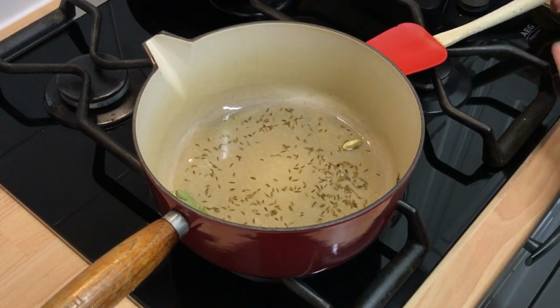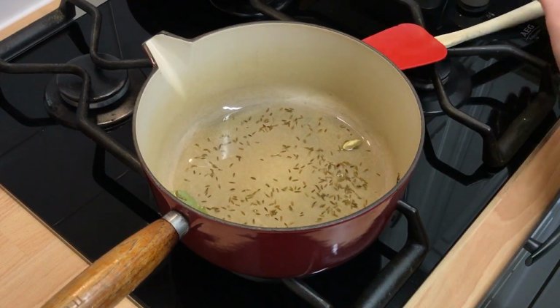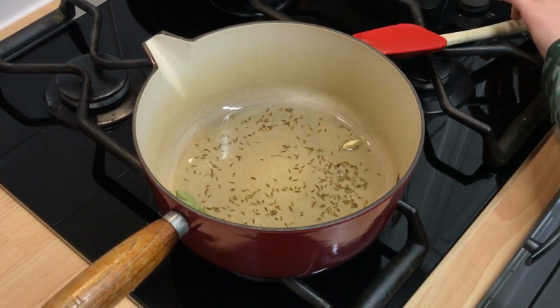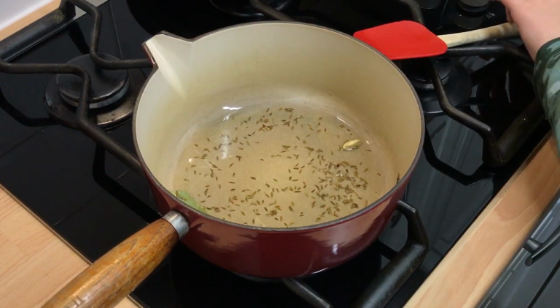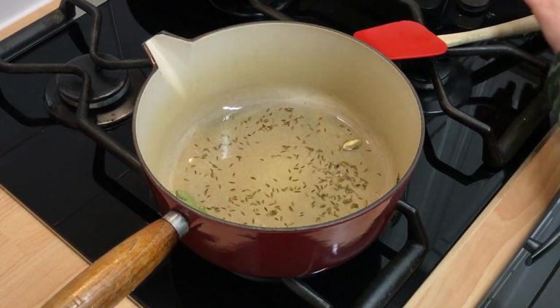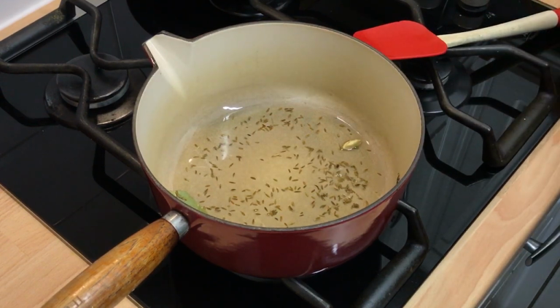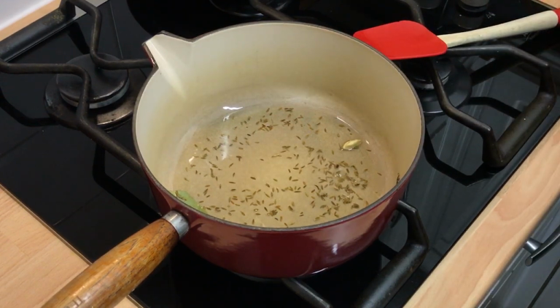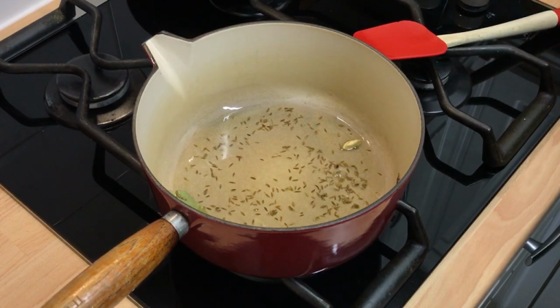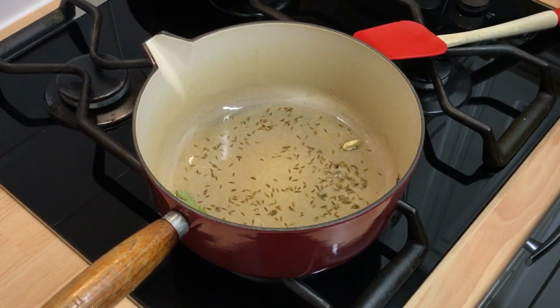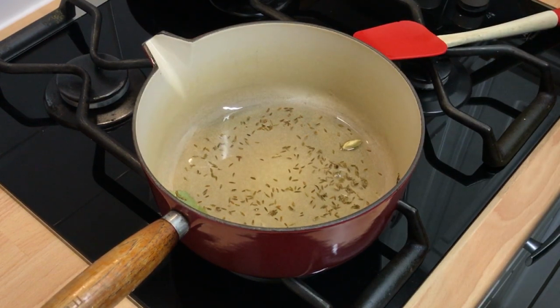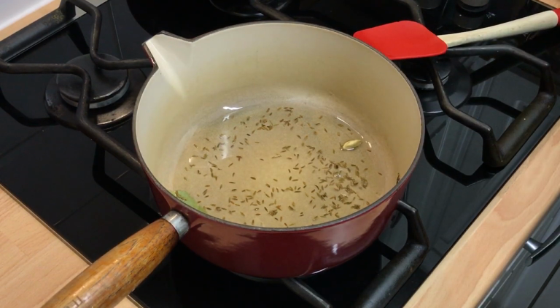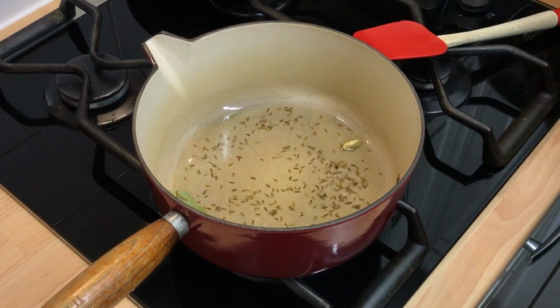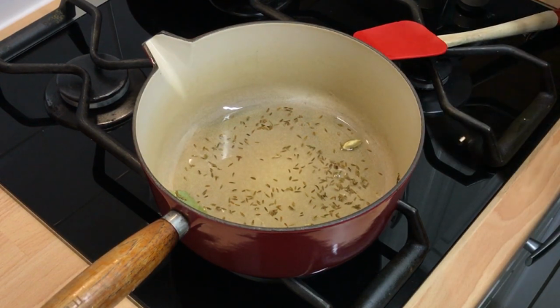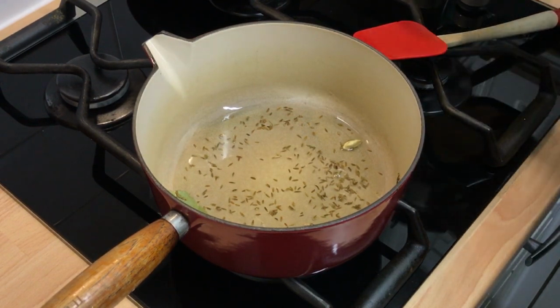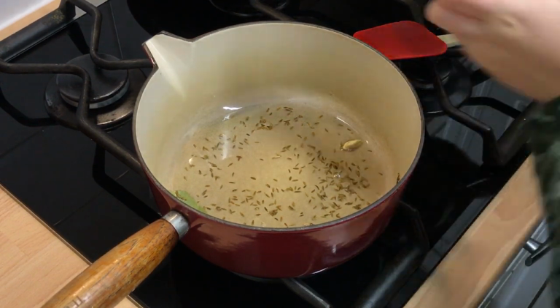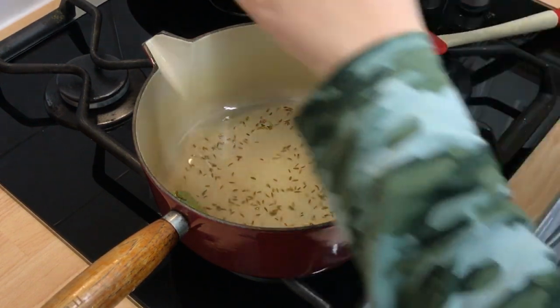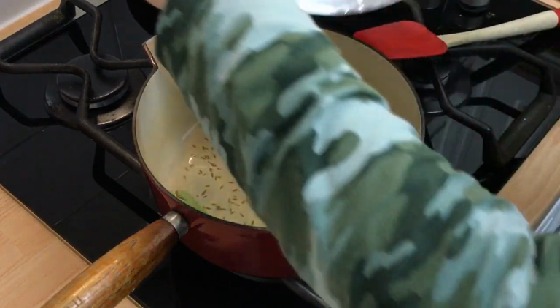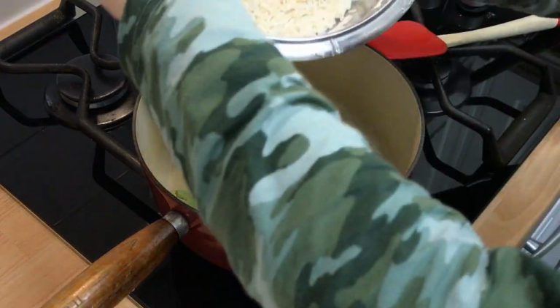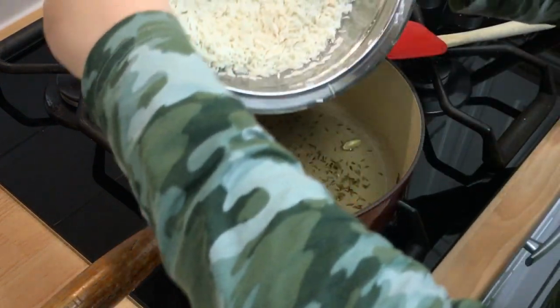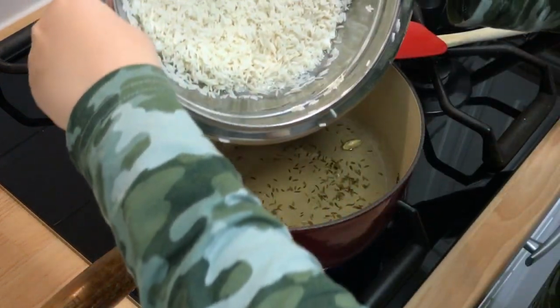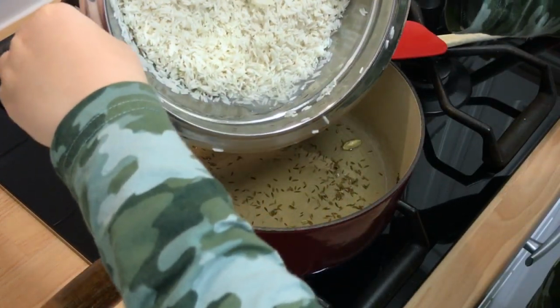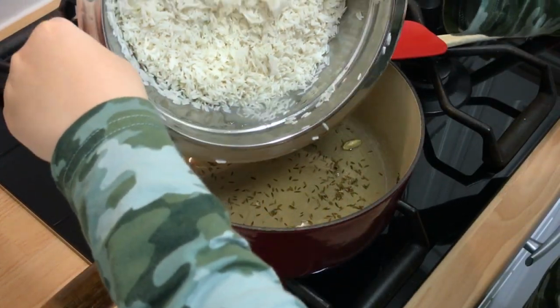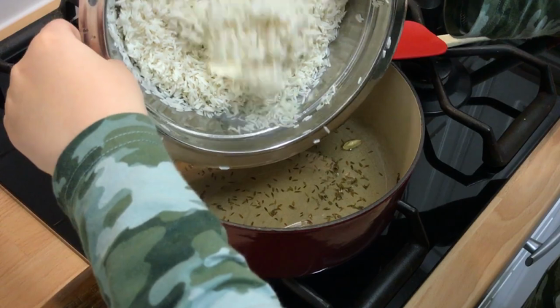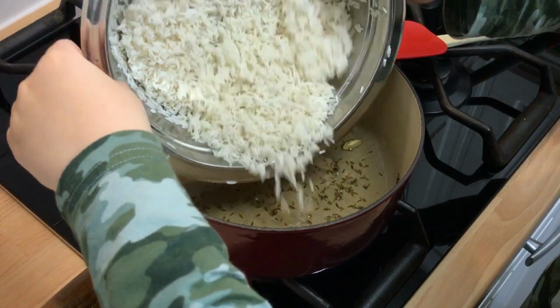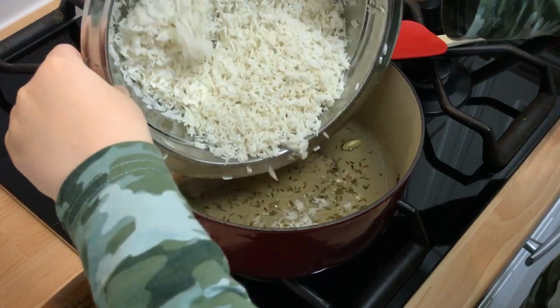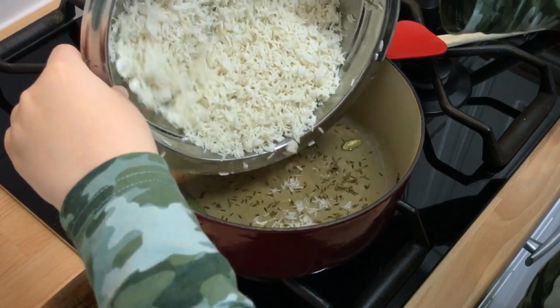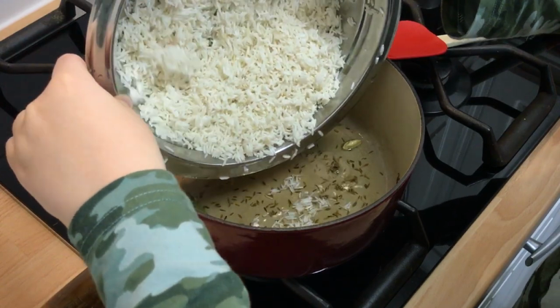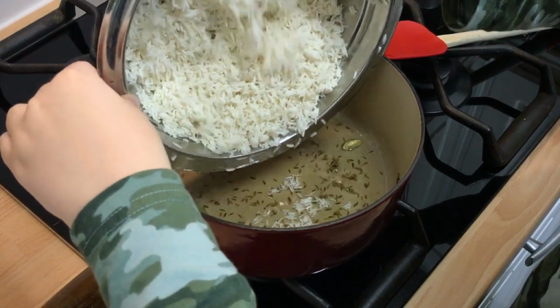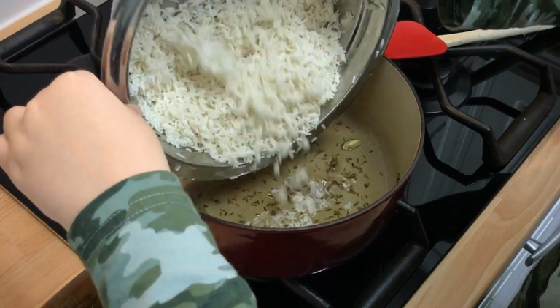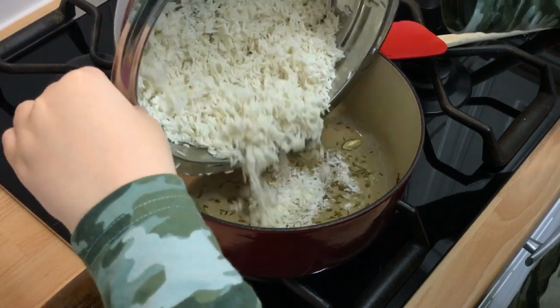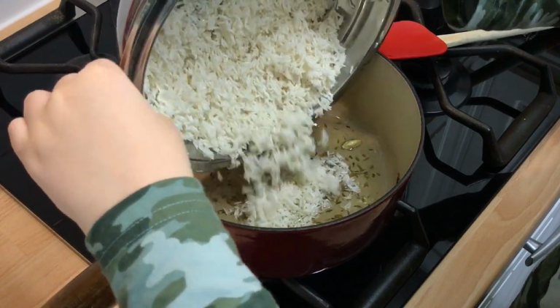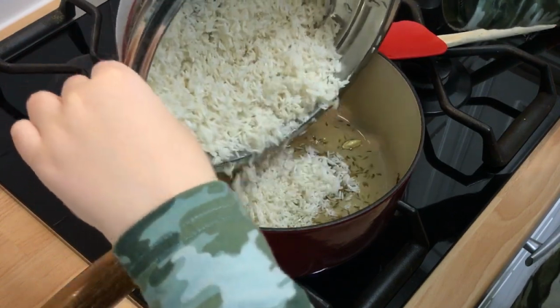Now add the rice, the salt and the water and stir gently.